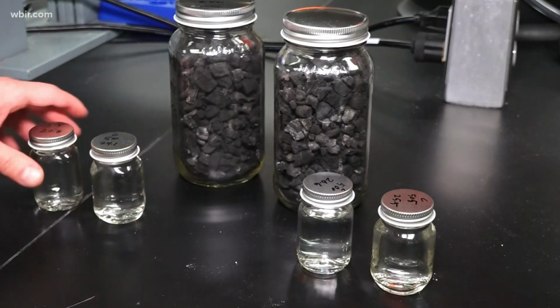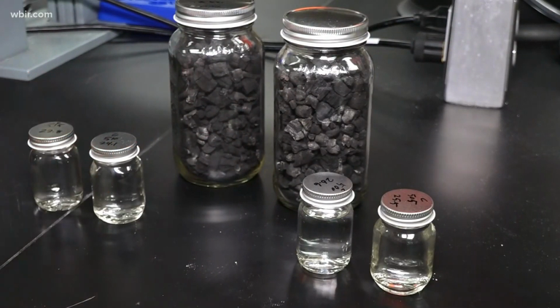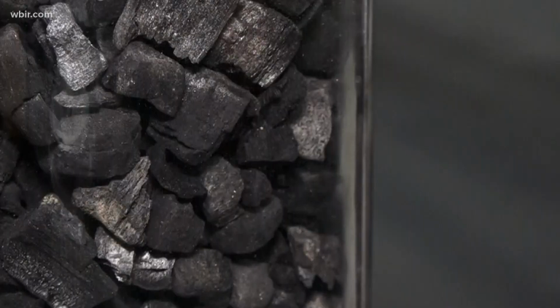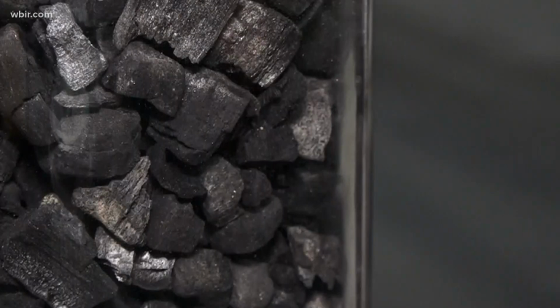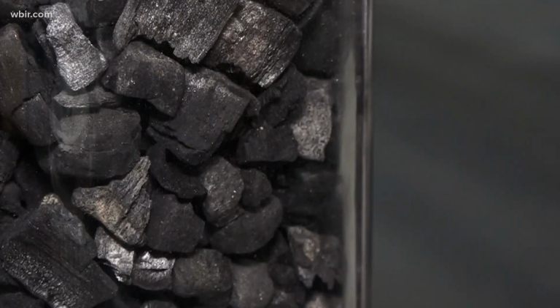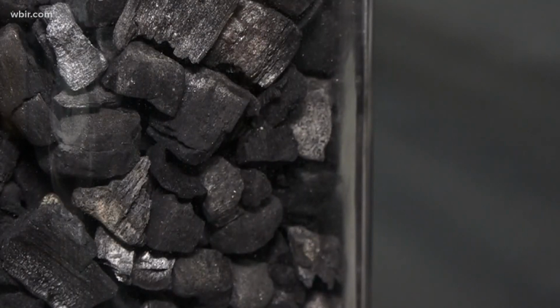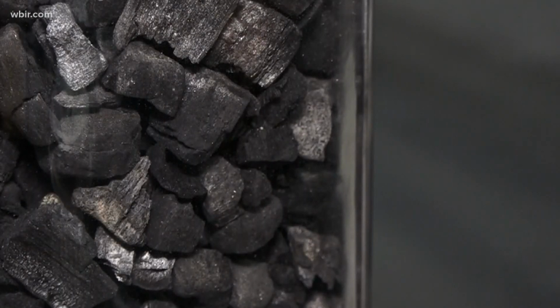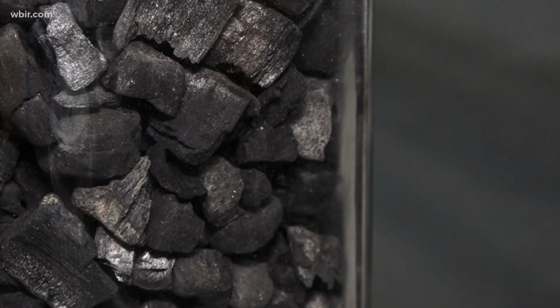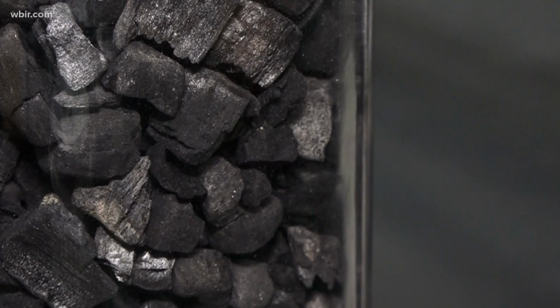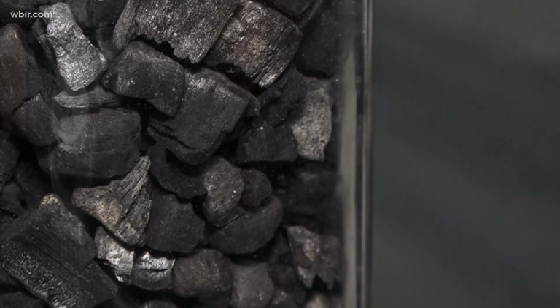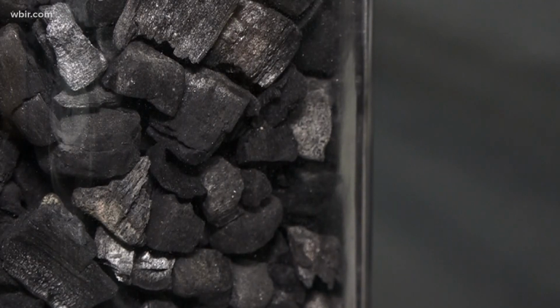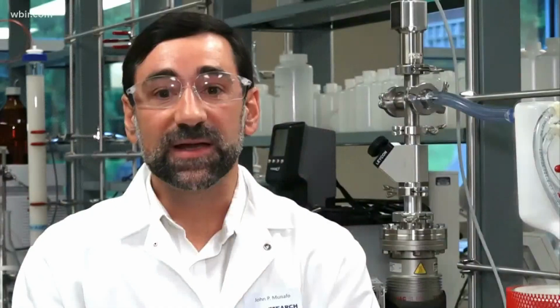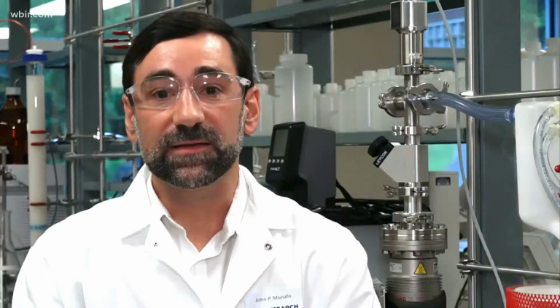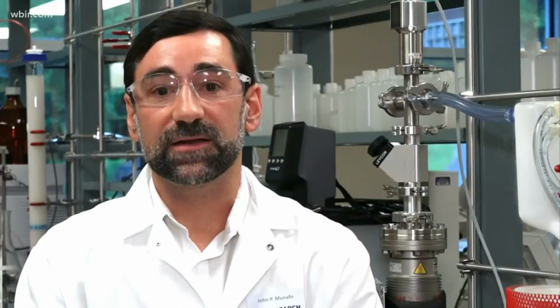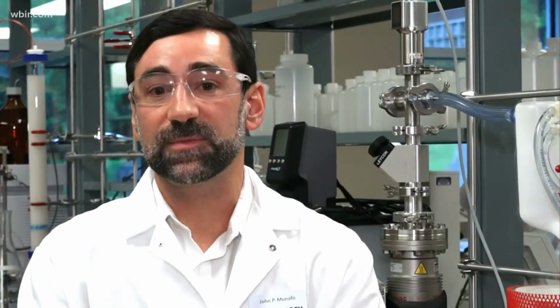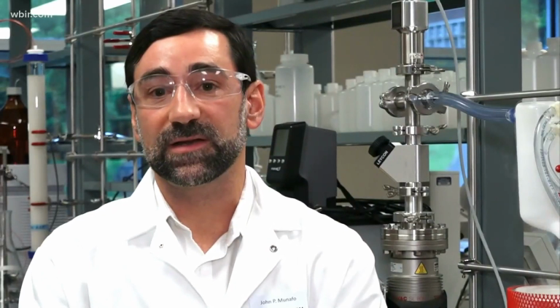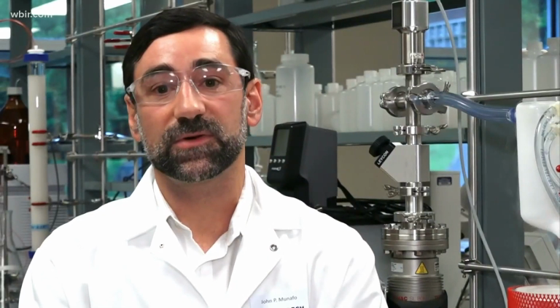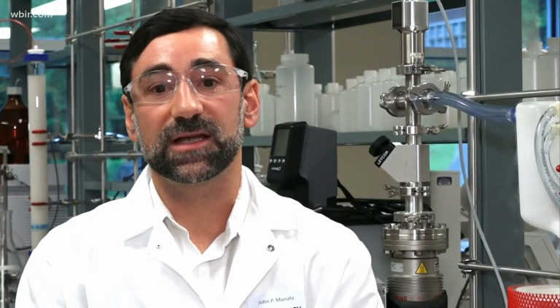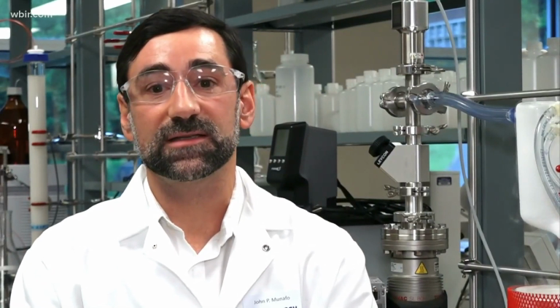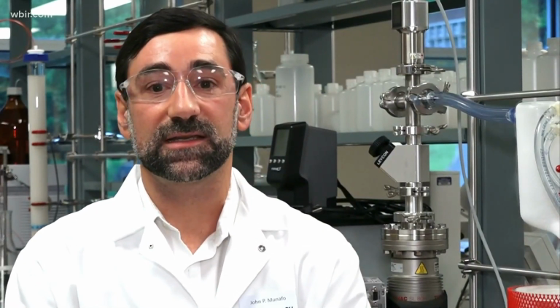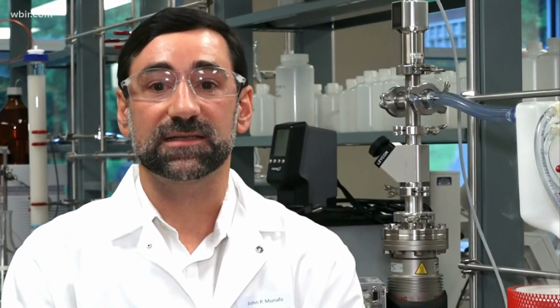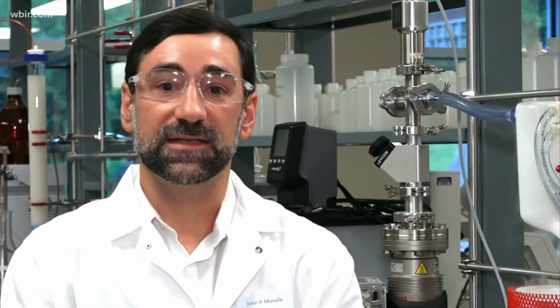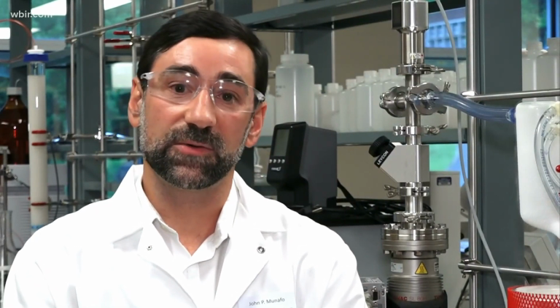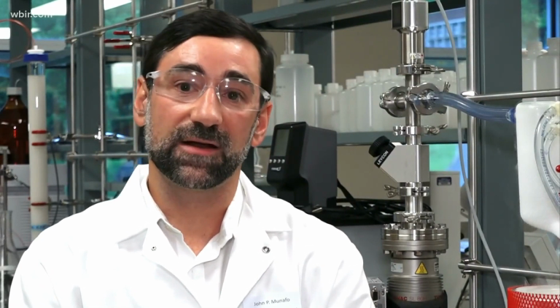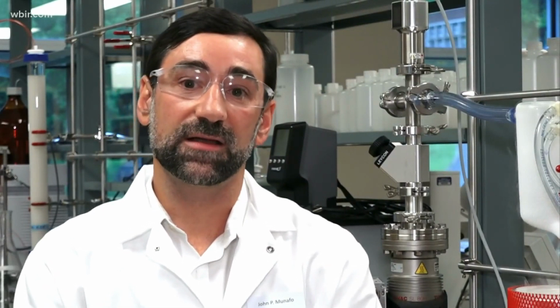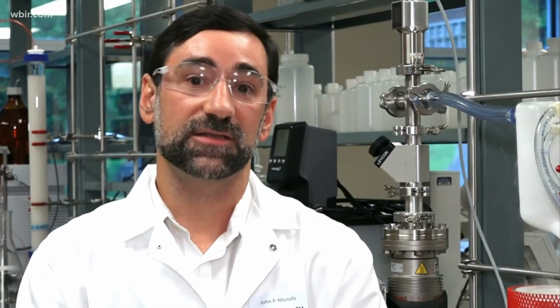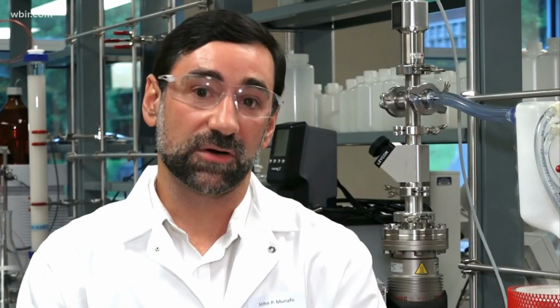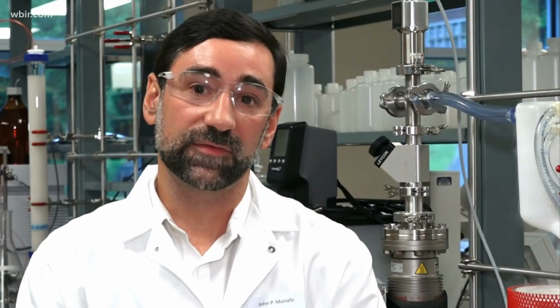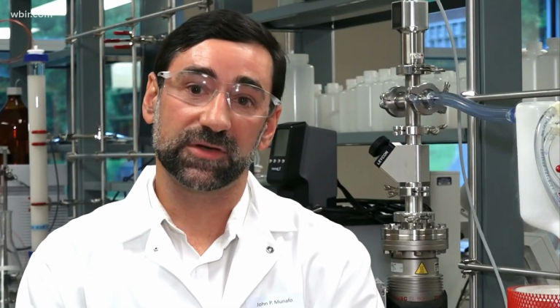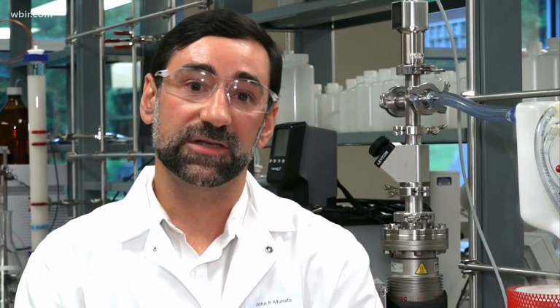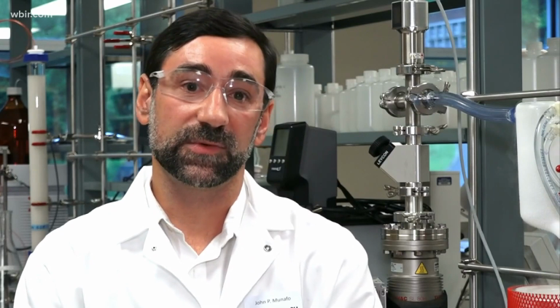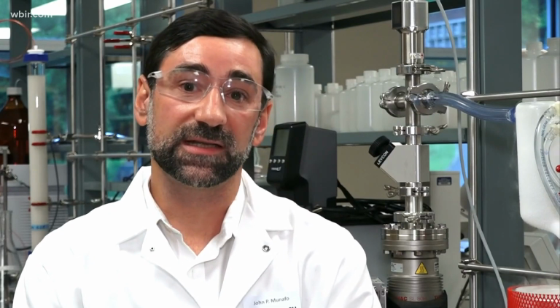It's a type of charcoal filtration, and apparently there hasn't been any work done since 1908 on this charcoal filtration in whiskey.